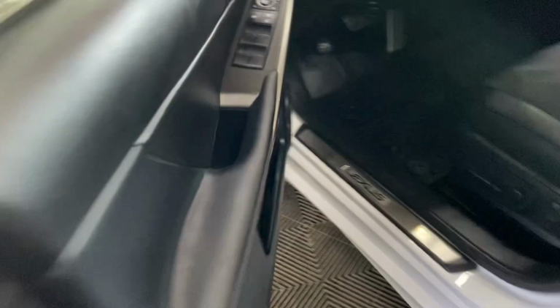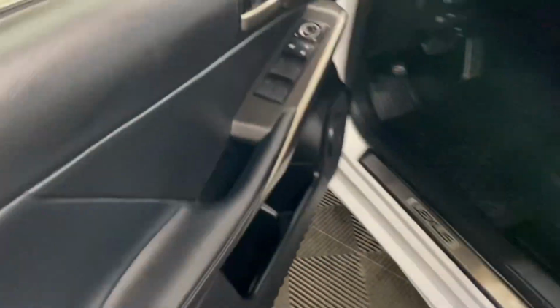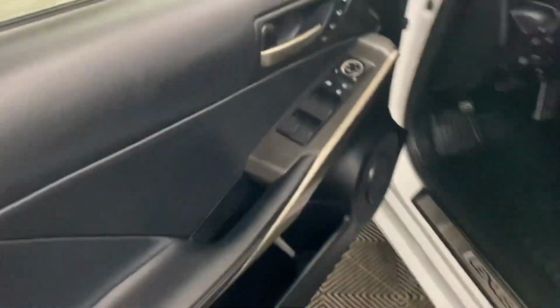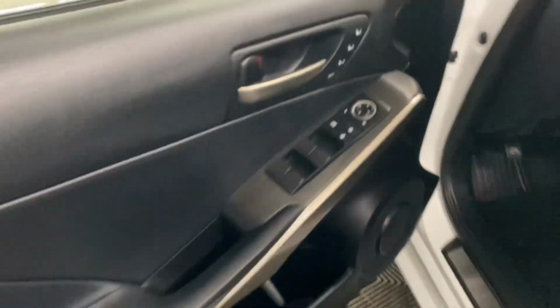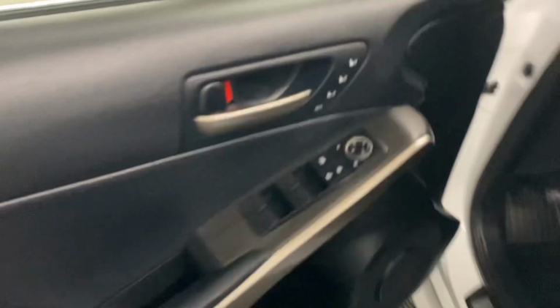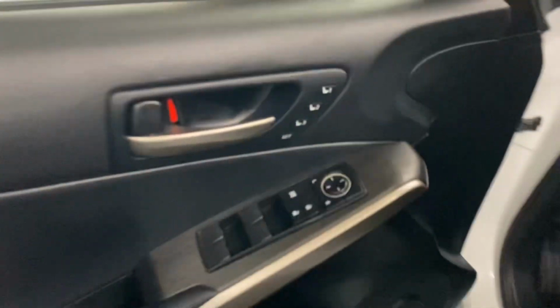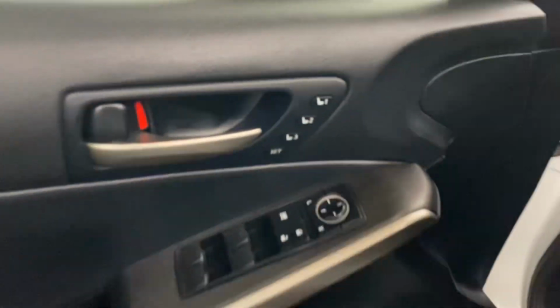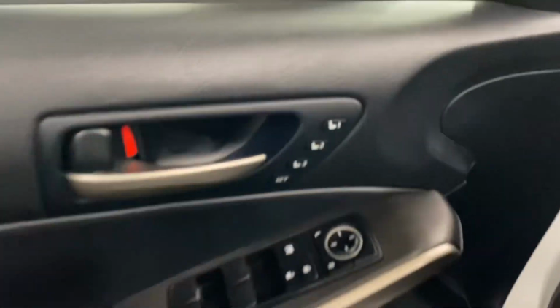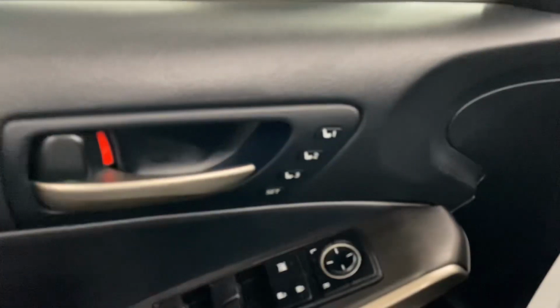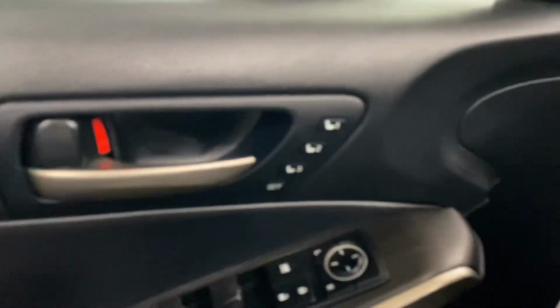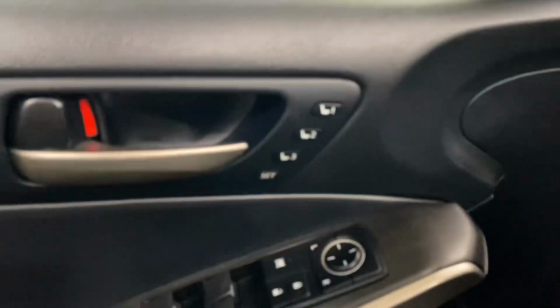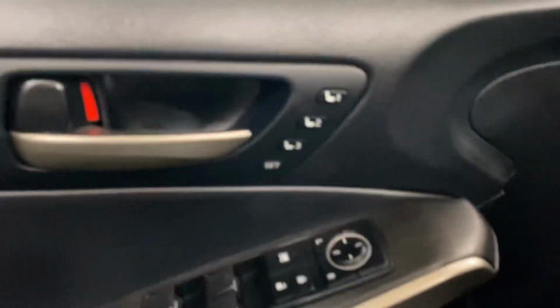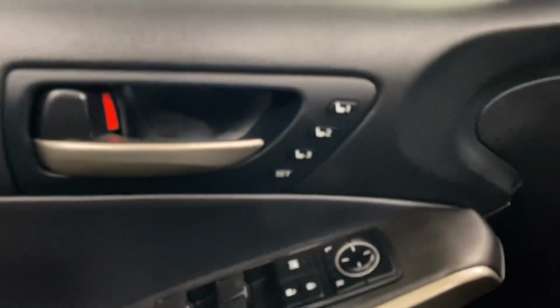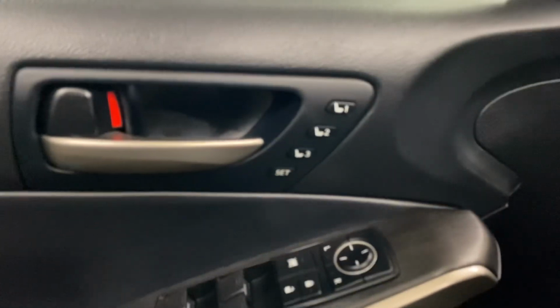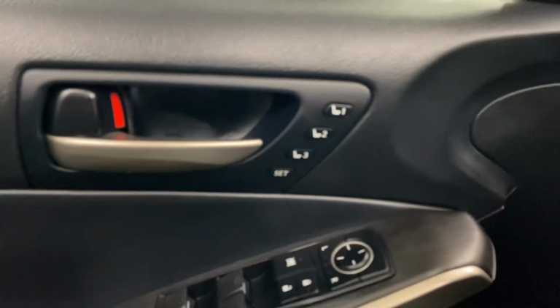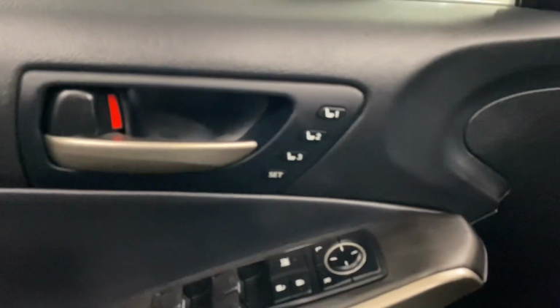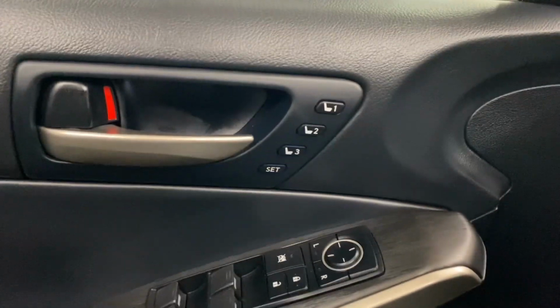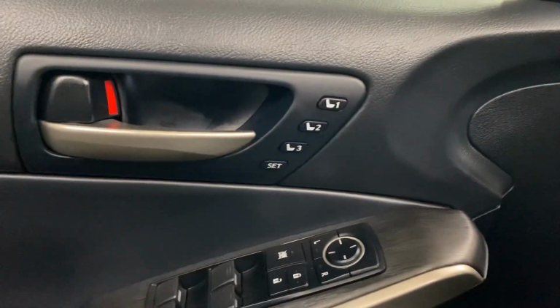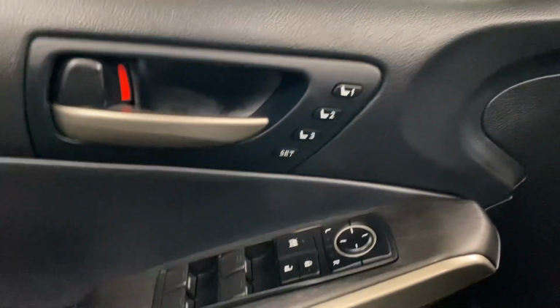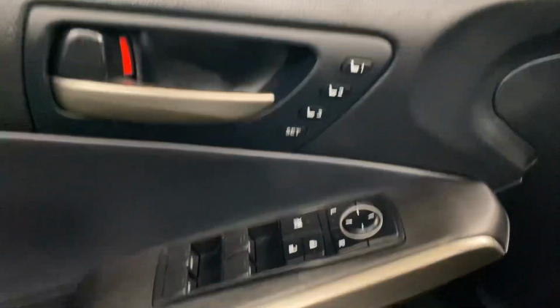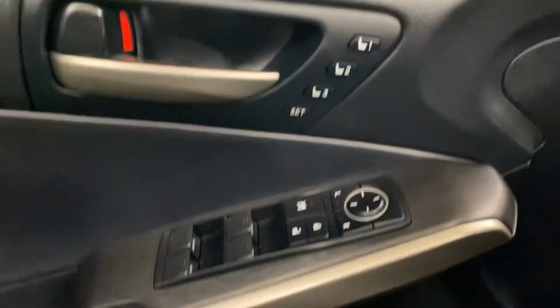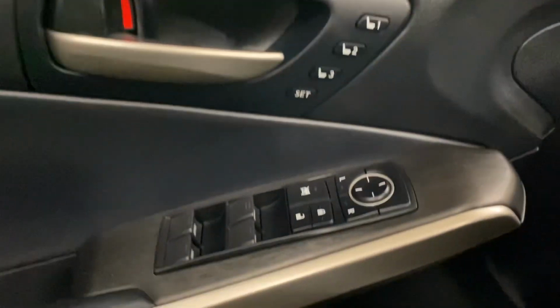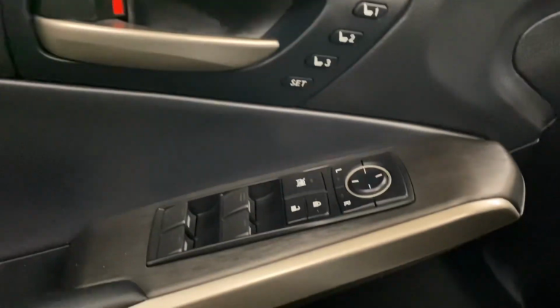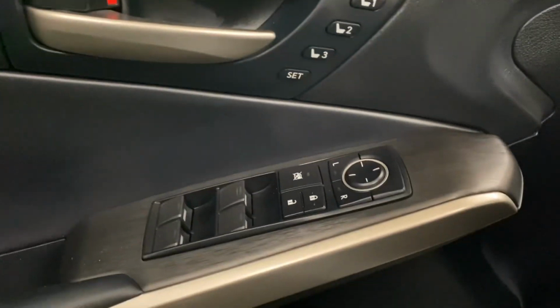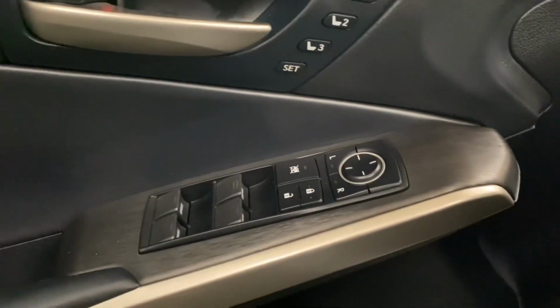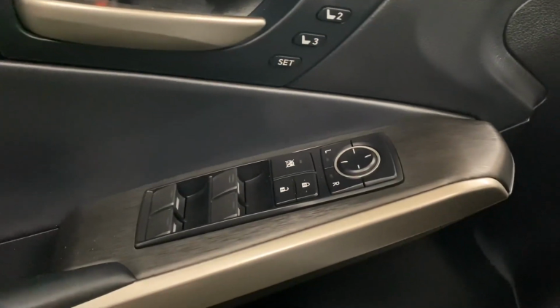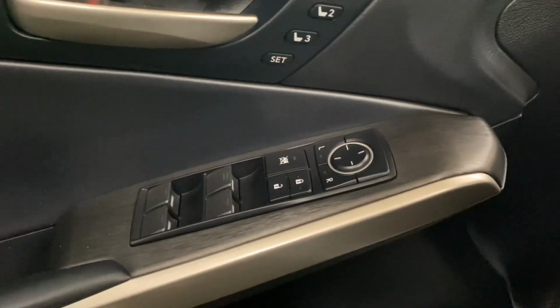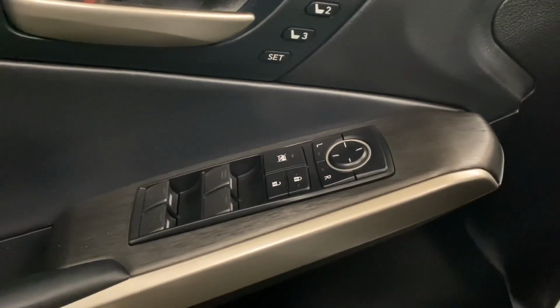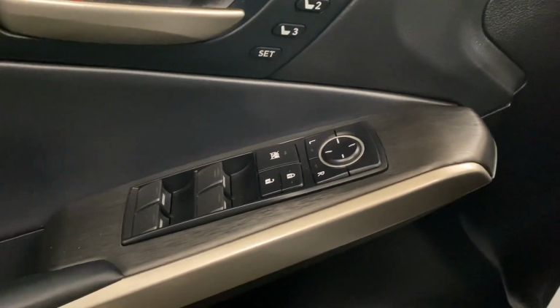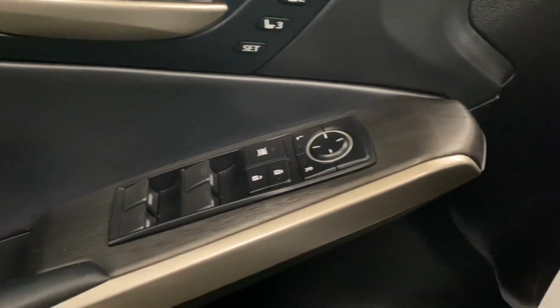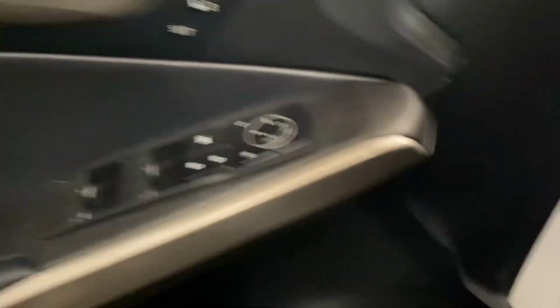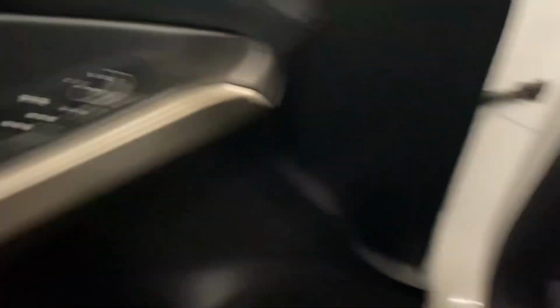On your door panel, you have your memory seating, your powered windows, locks, and side mirrors.